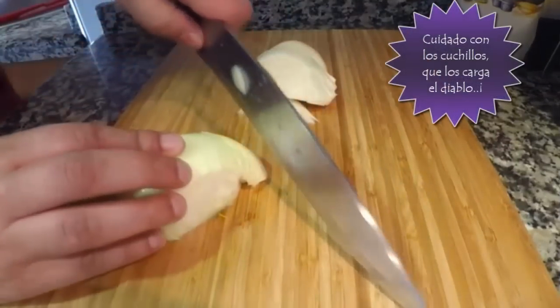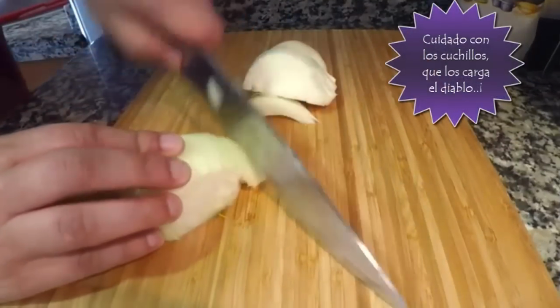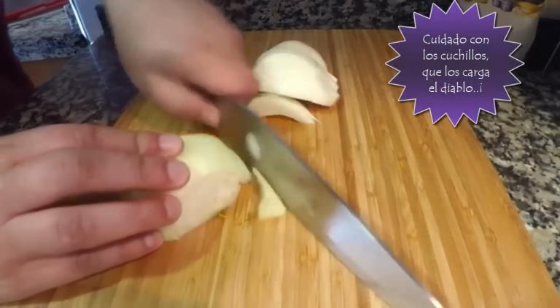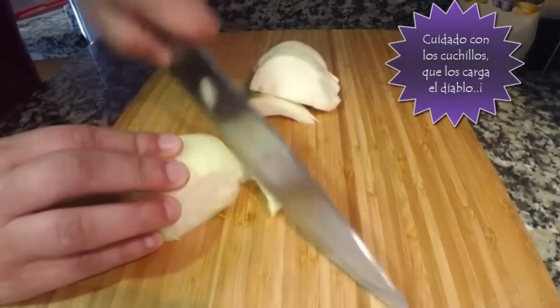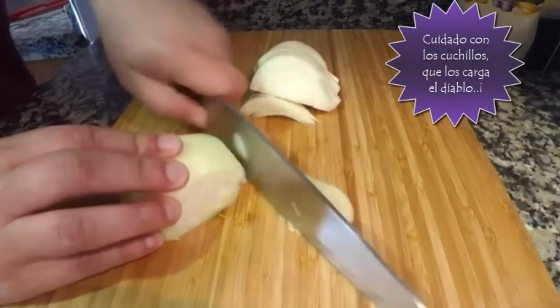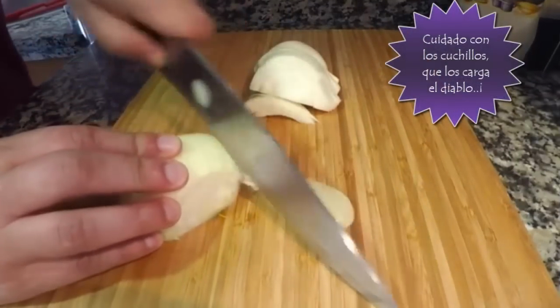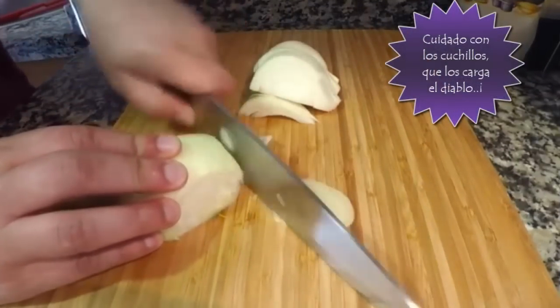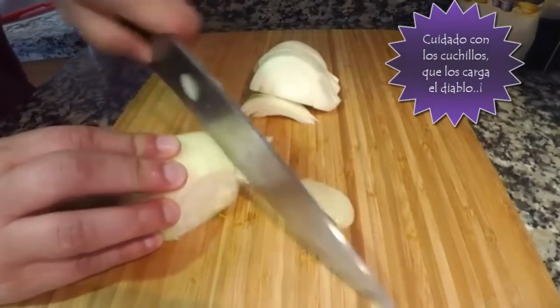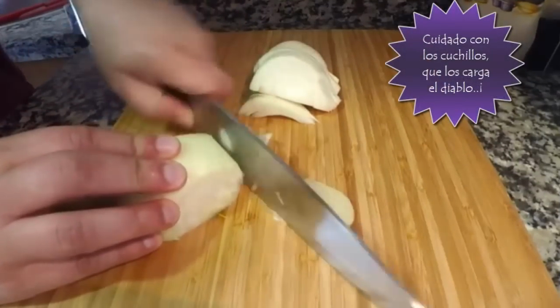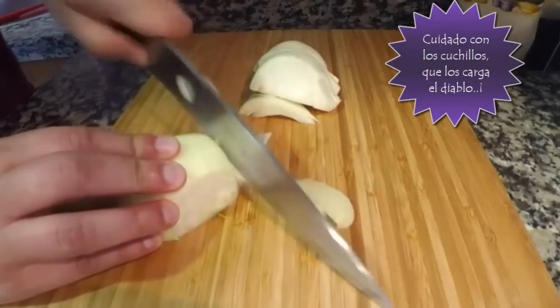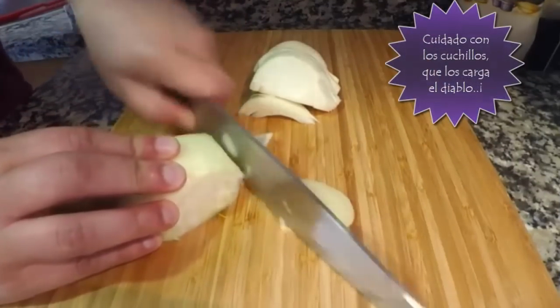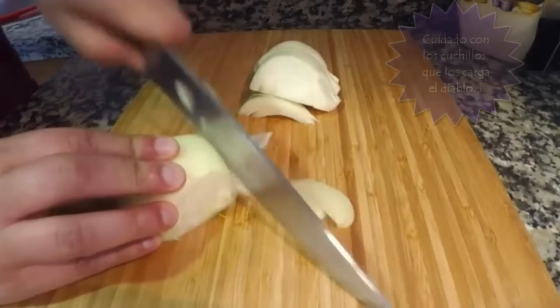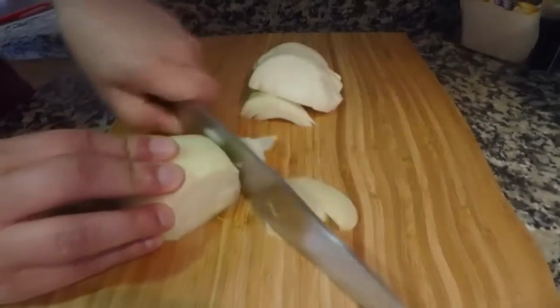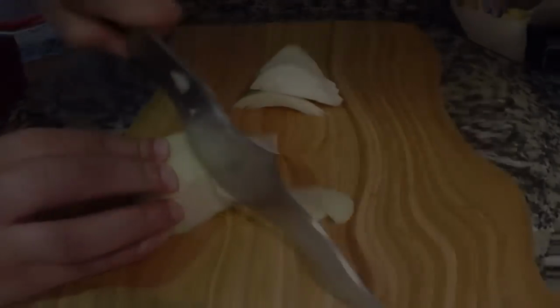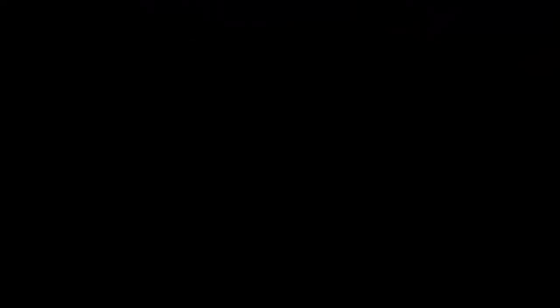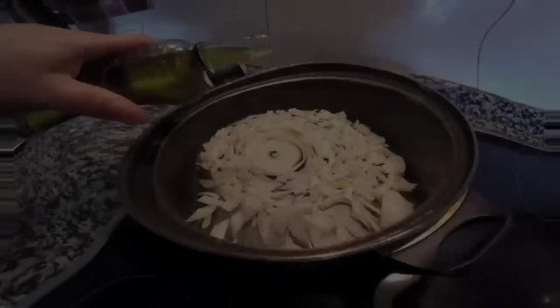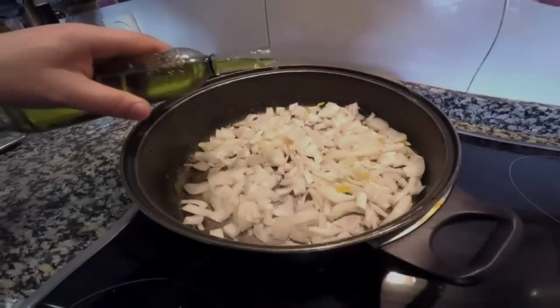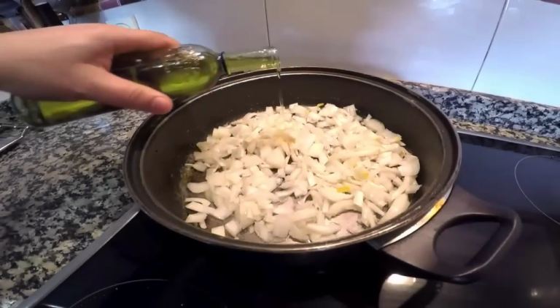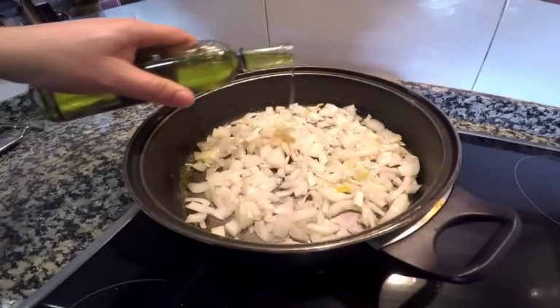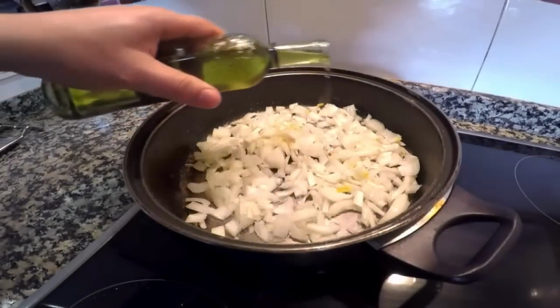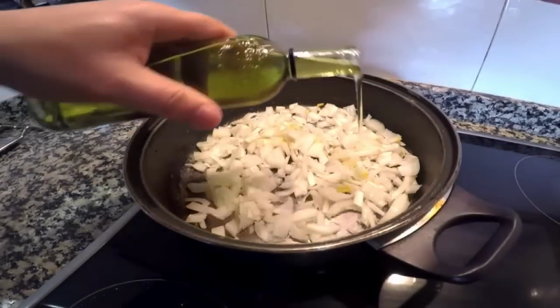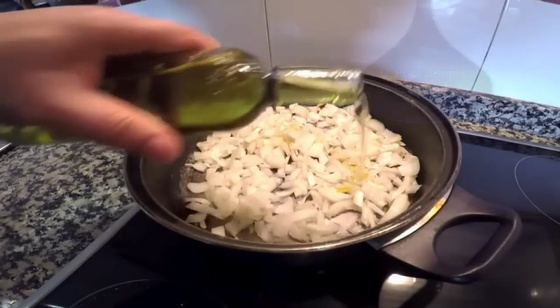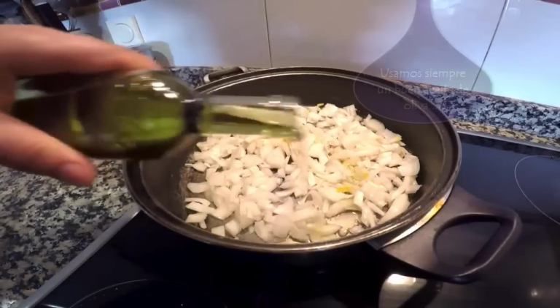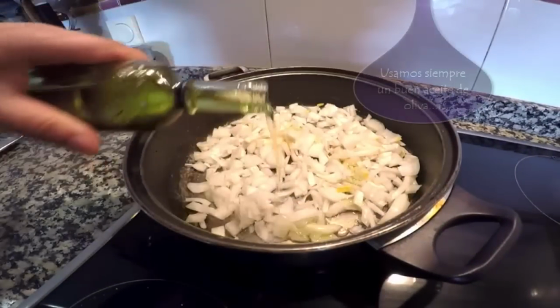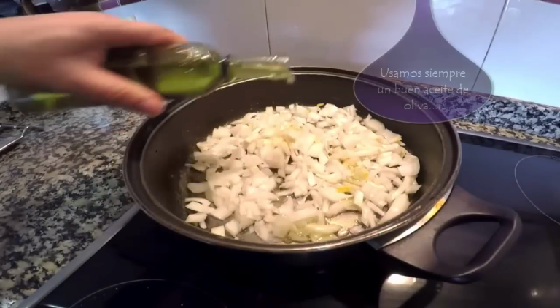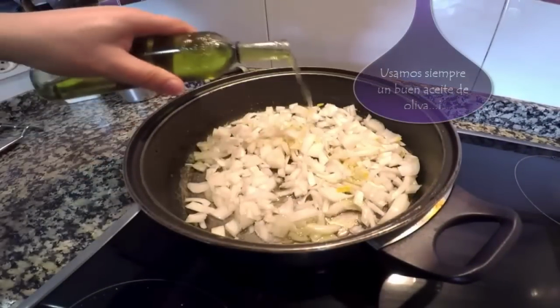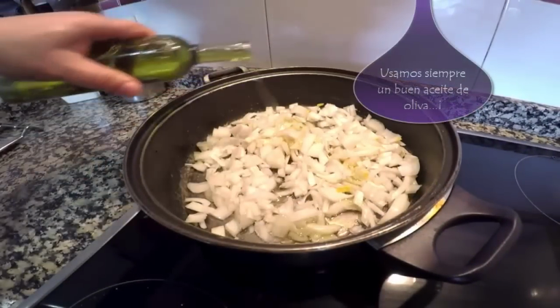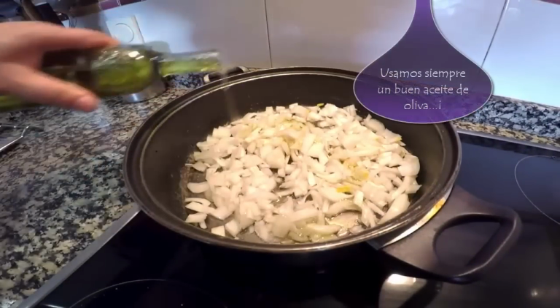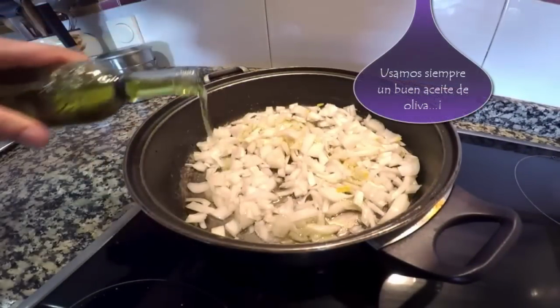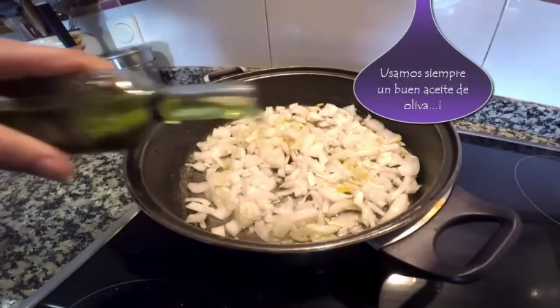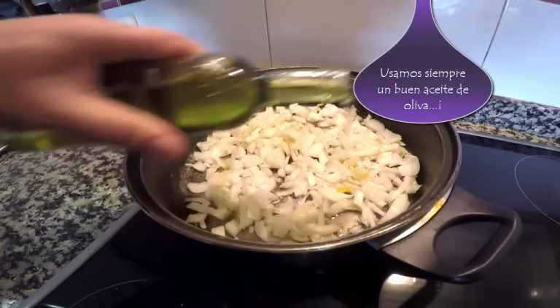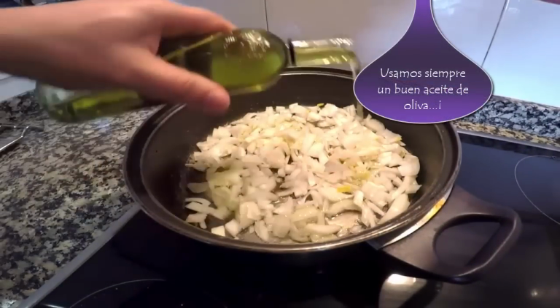Con cuidadito vamos picando la cebolla en tacos y la rehogamos en un chorro abundante de aceite de oliva.